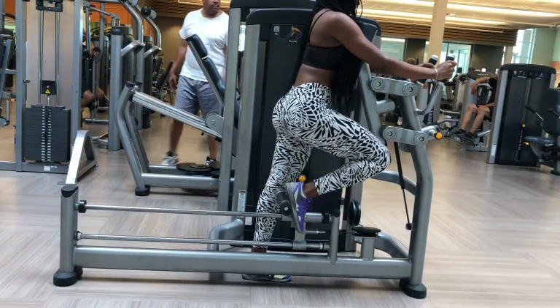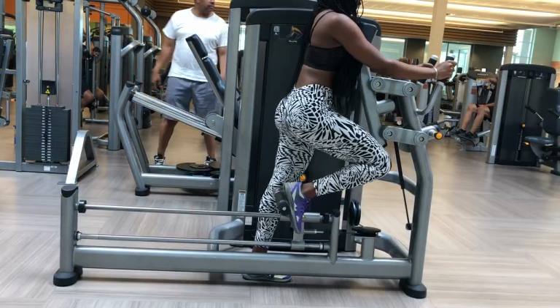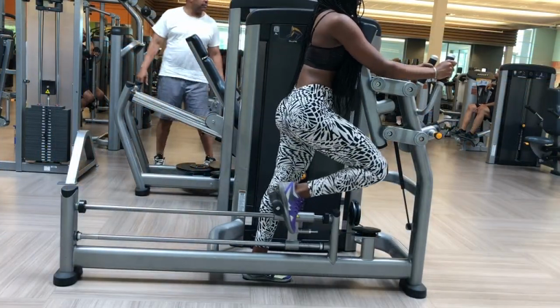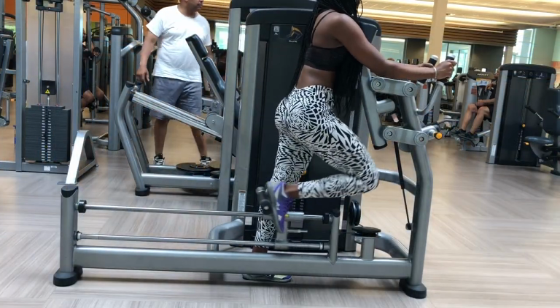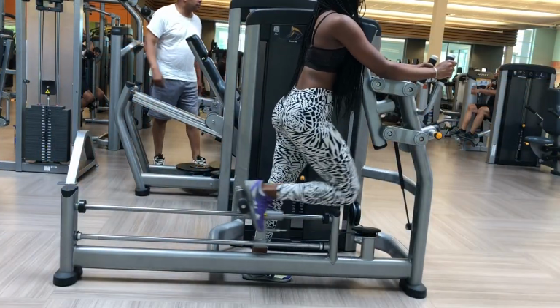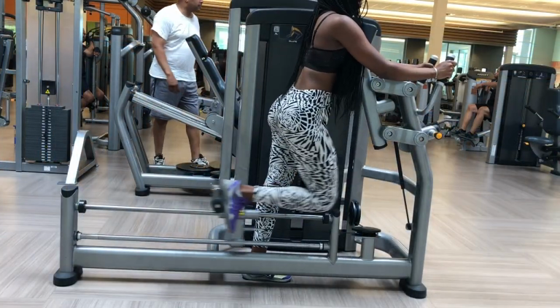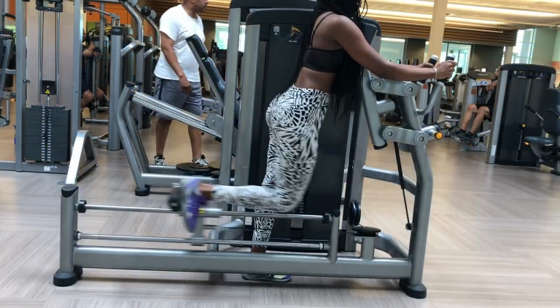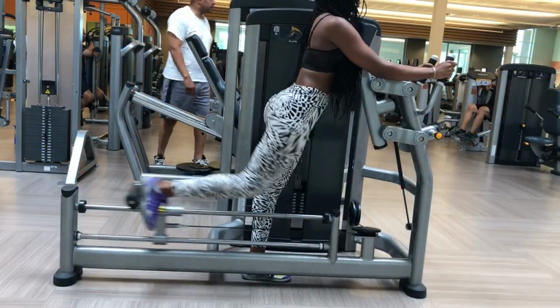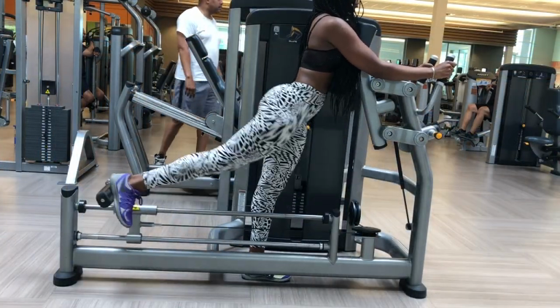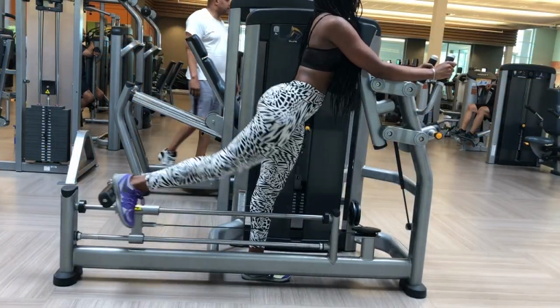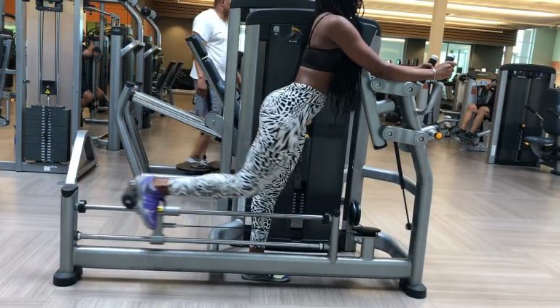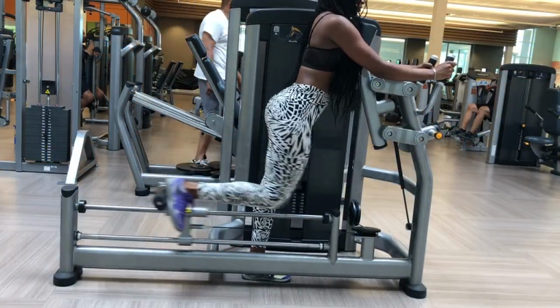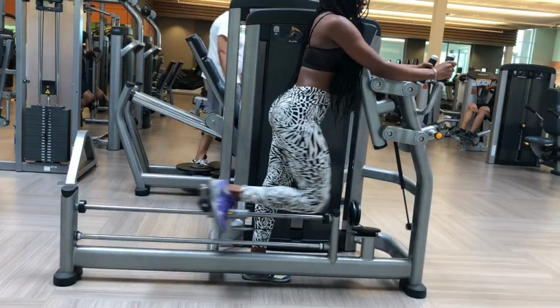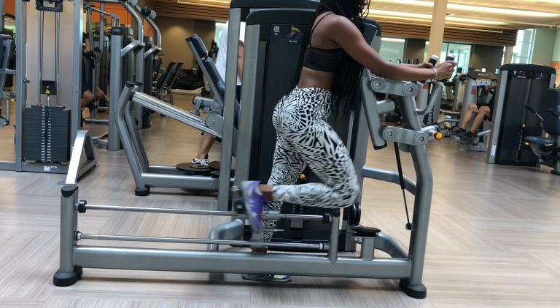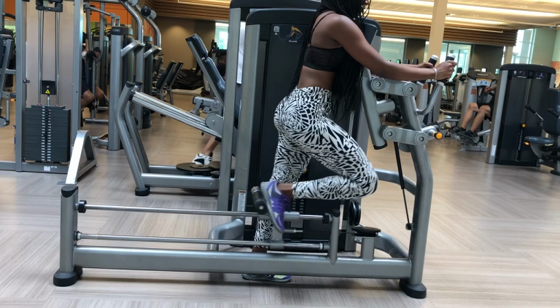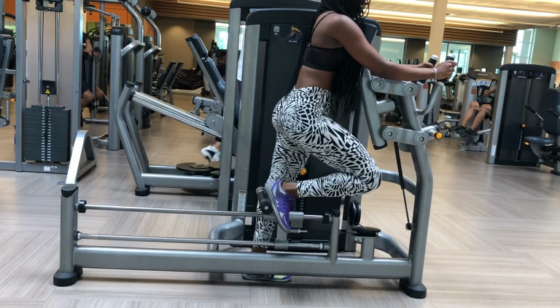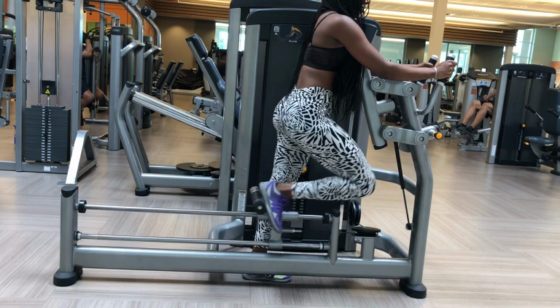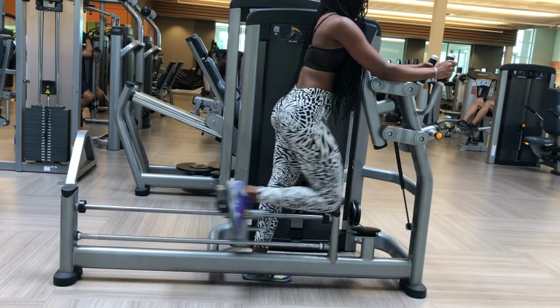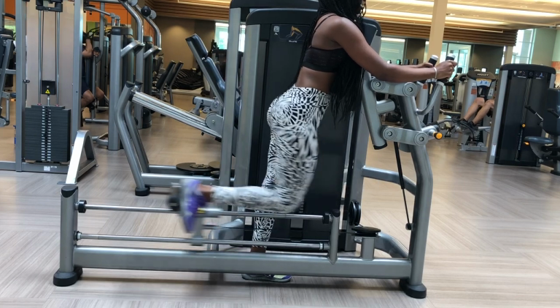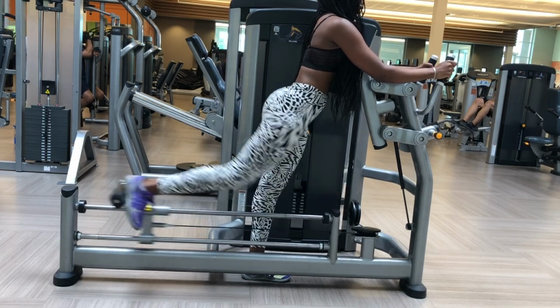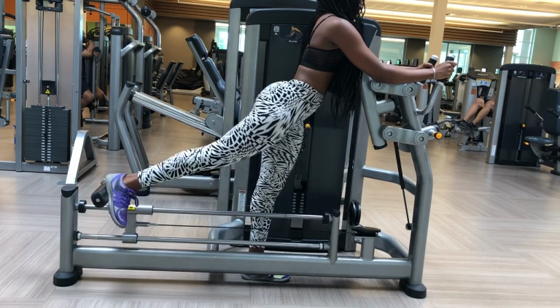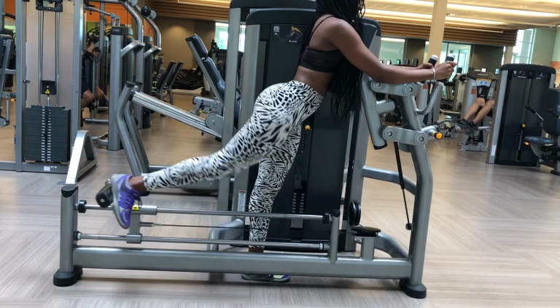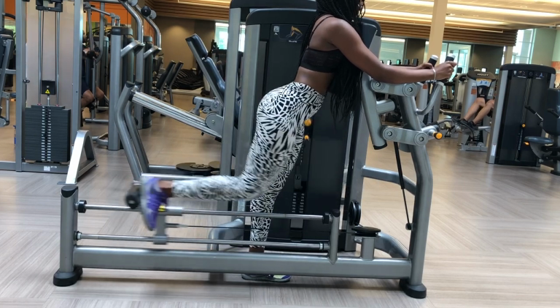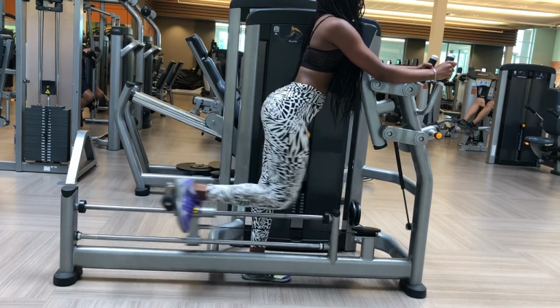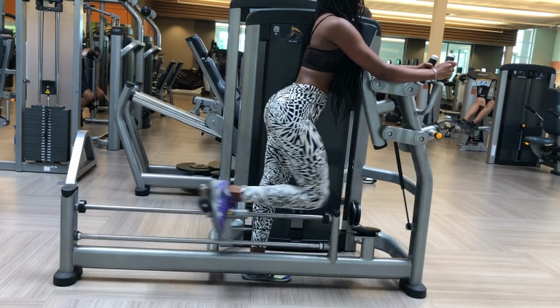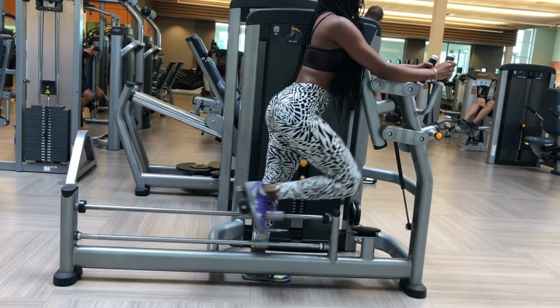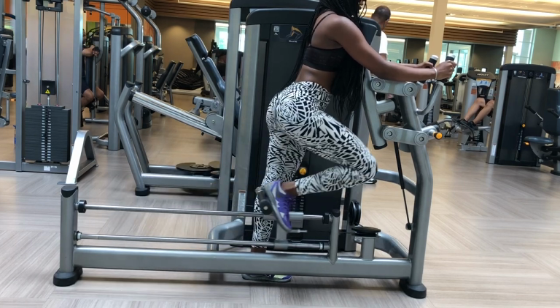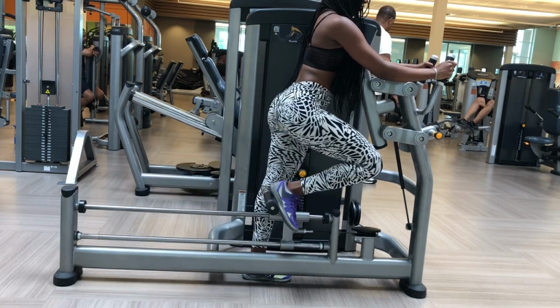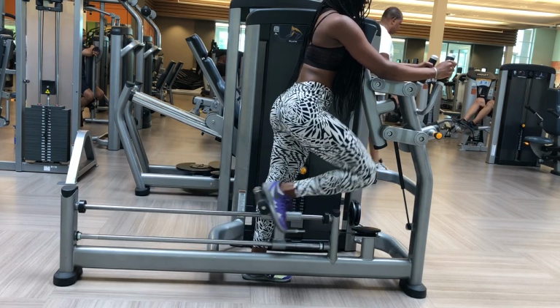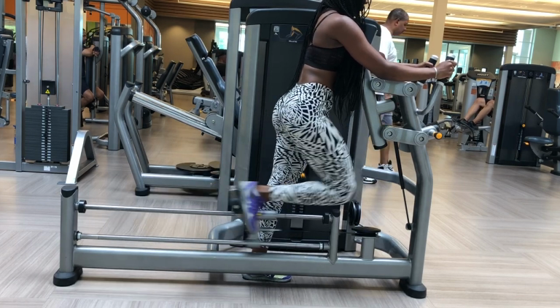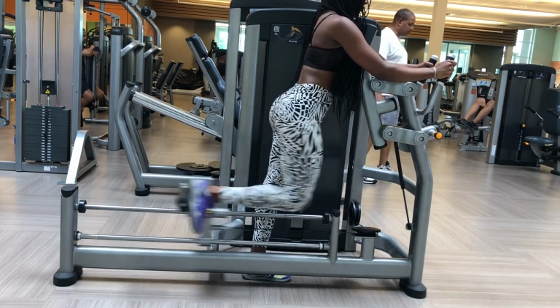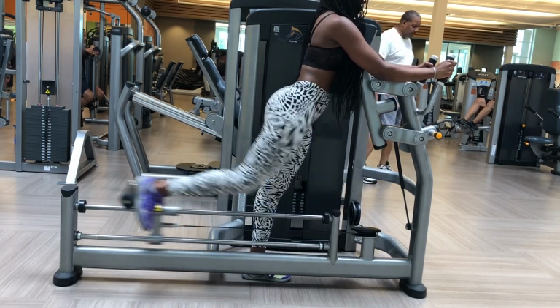Here I'm just doing the other leg so we can make sure we're even.